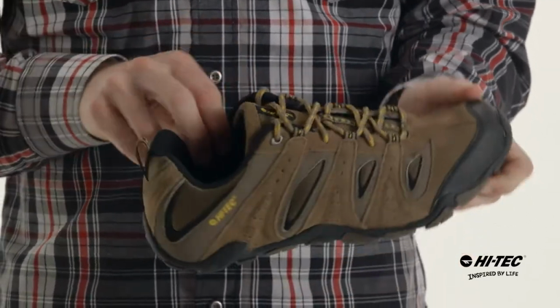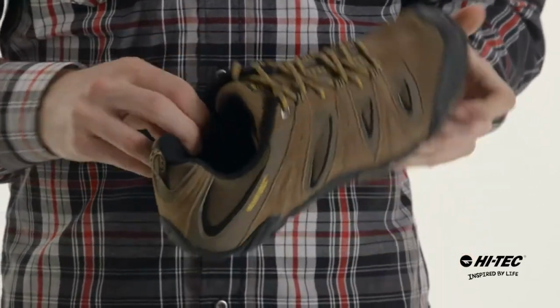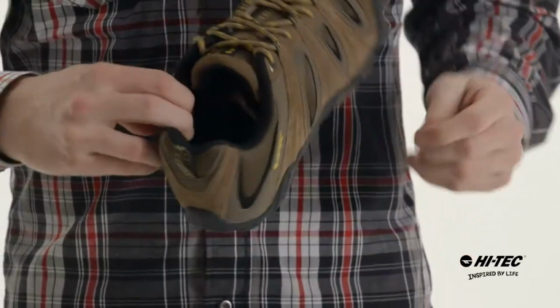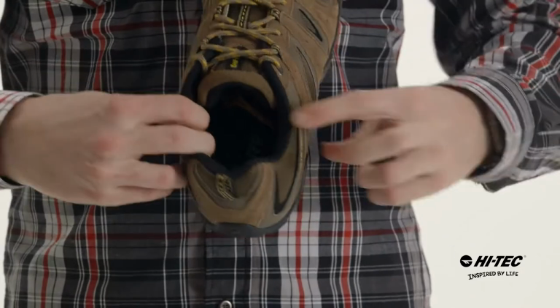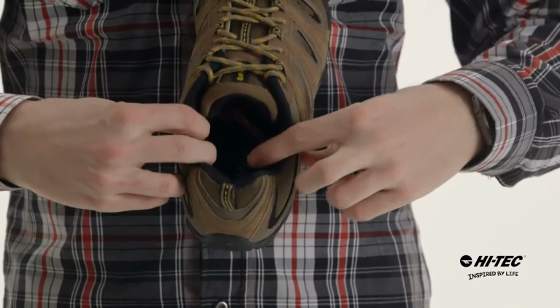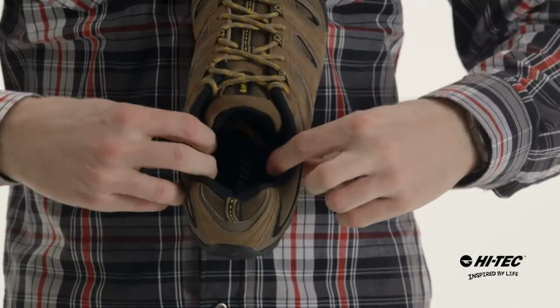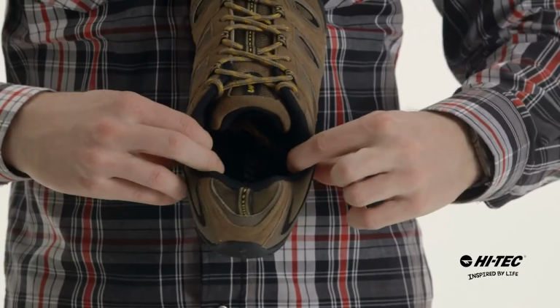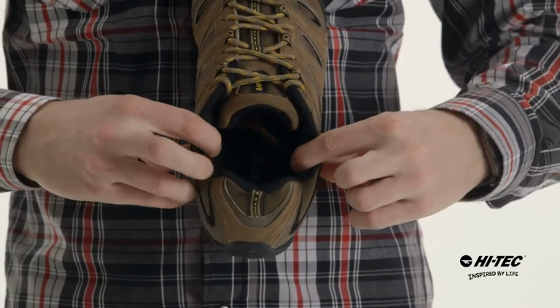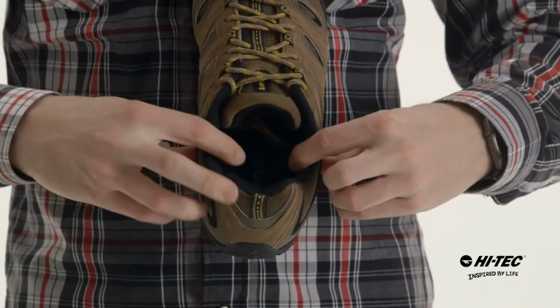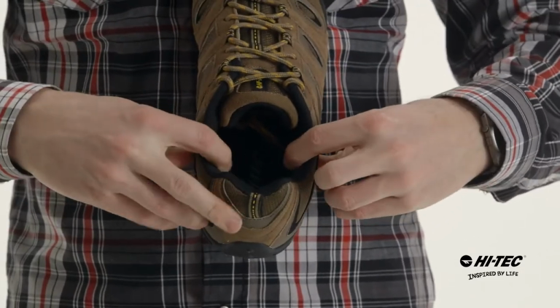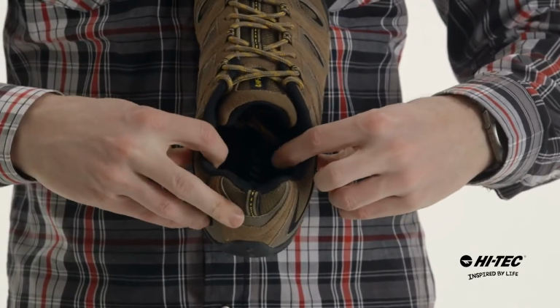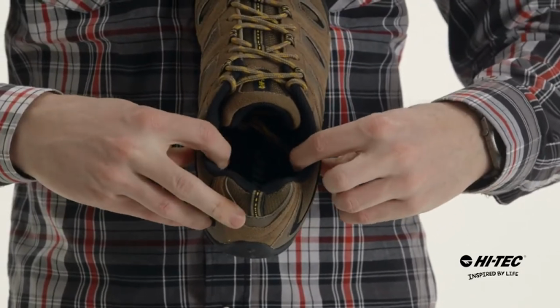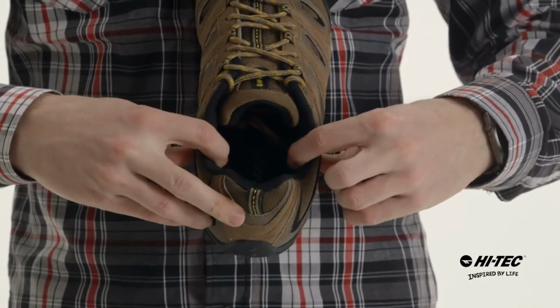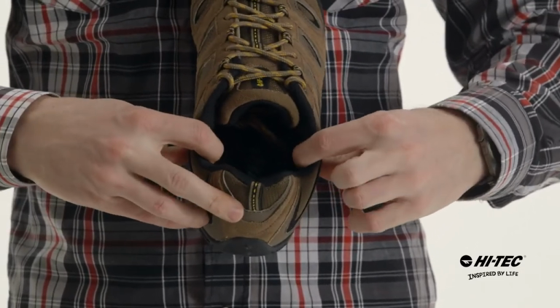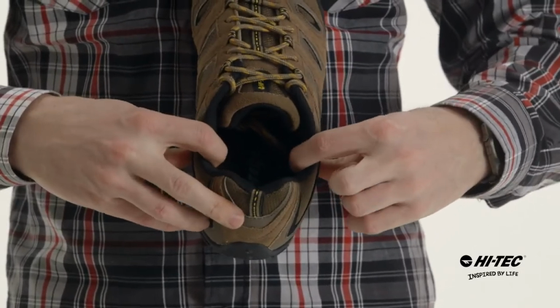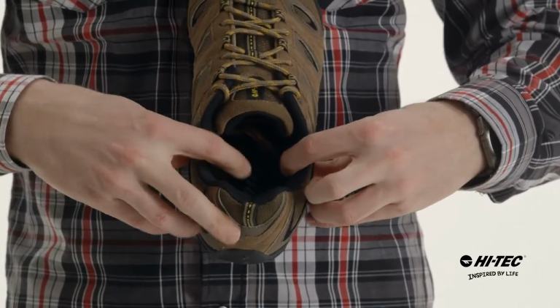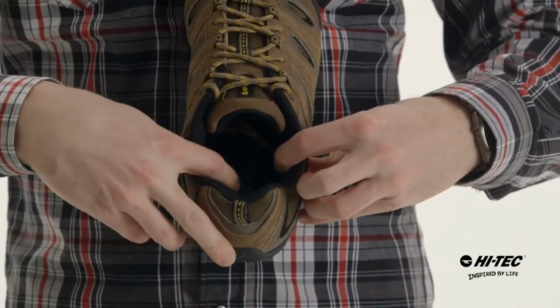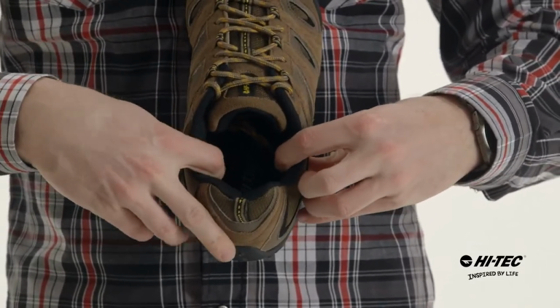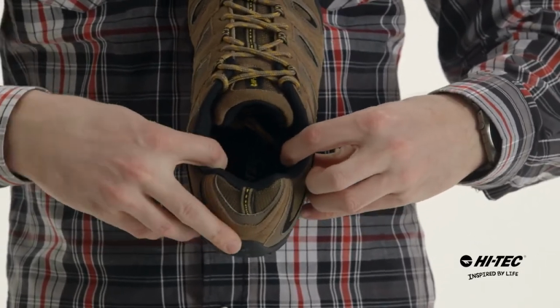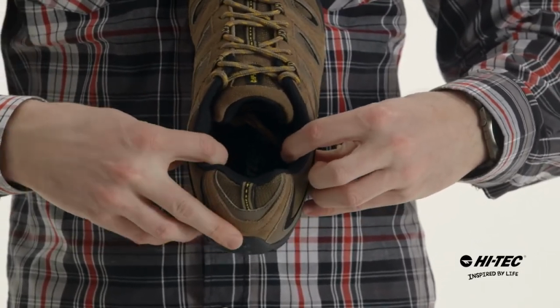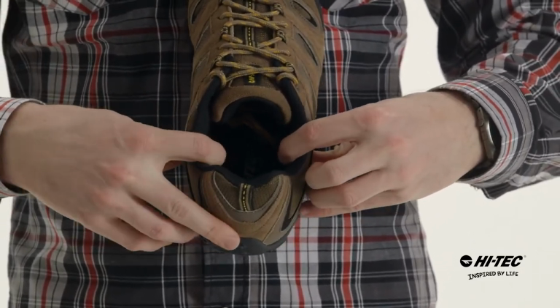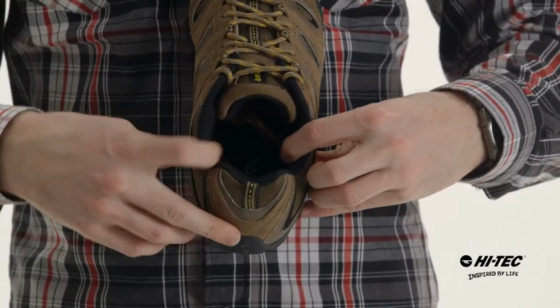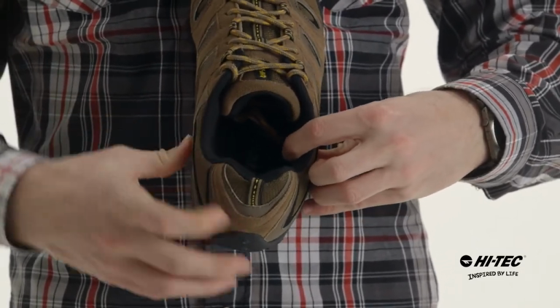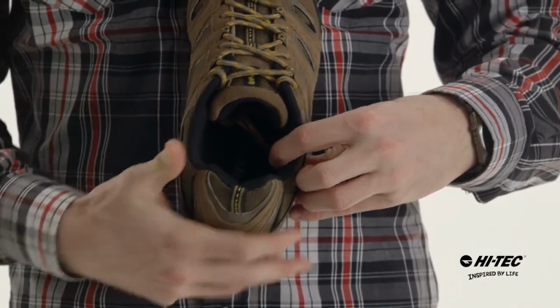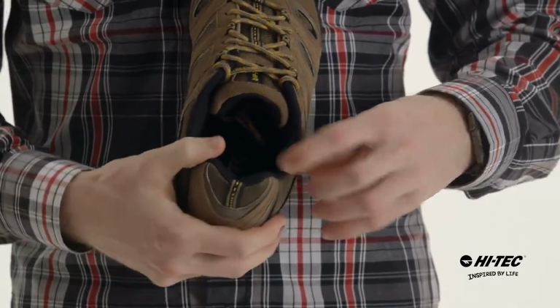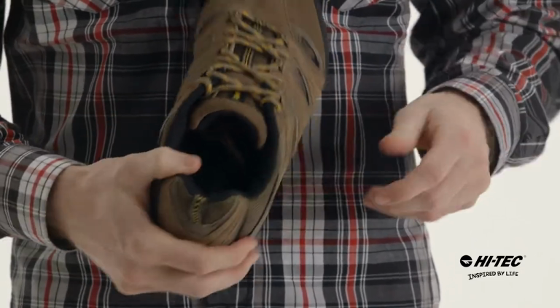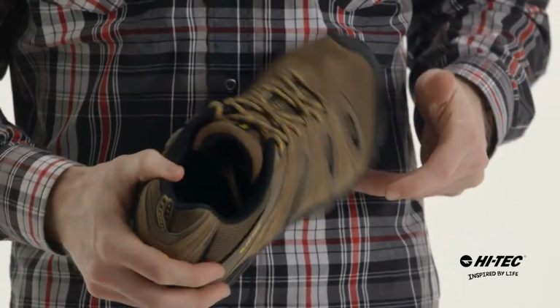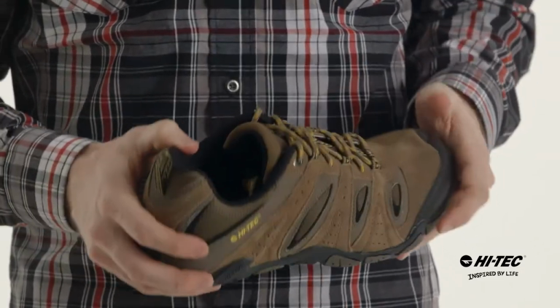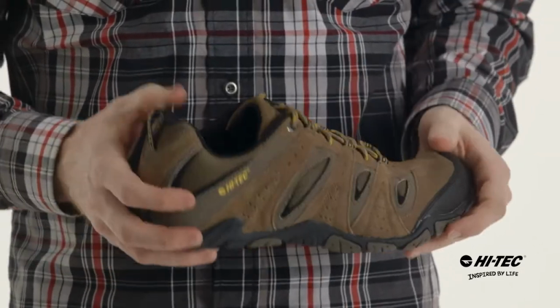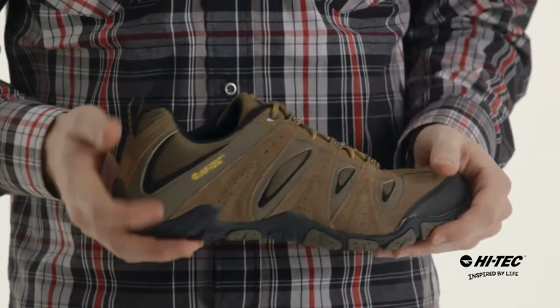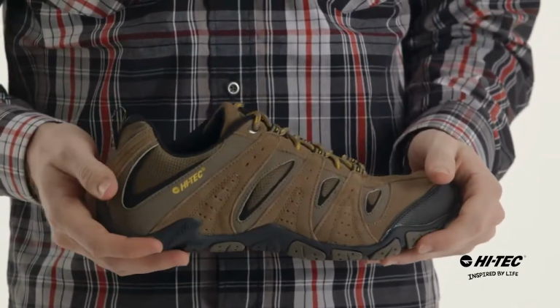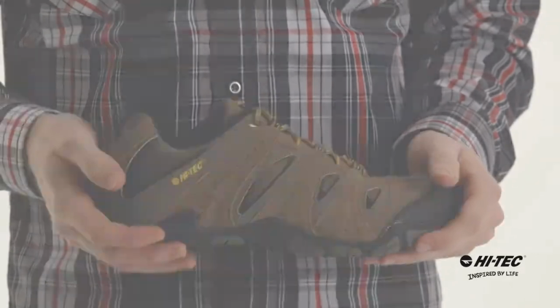We also have a padded collar that's comfortable, and a contoured sock liner — it's going to keep you going all day long.